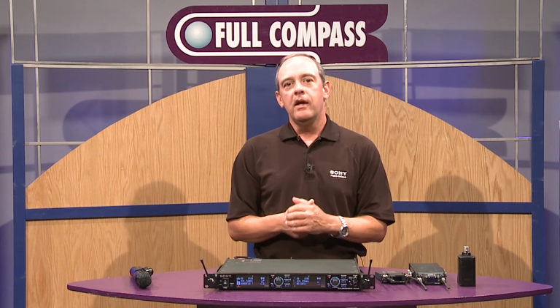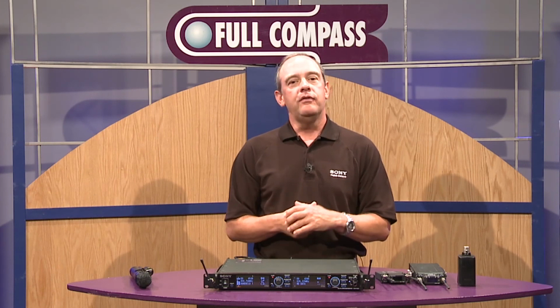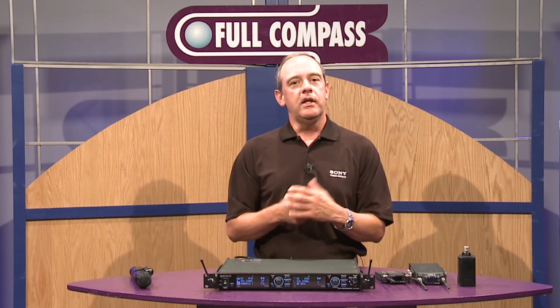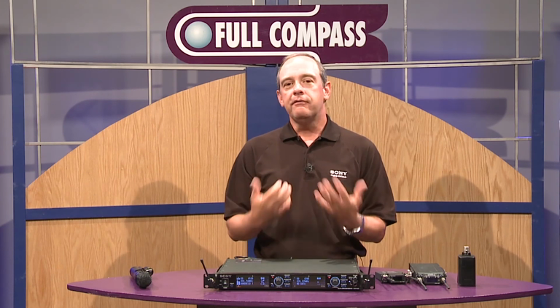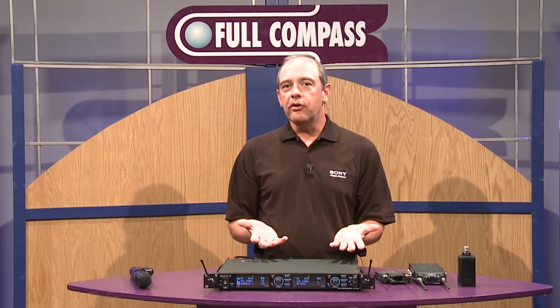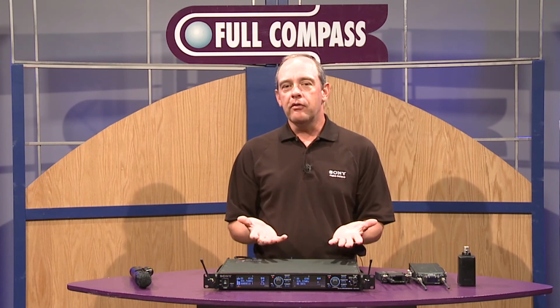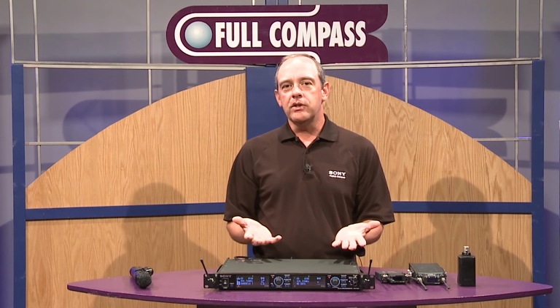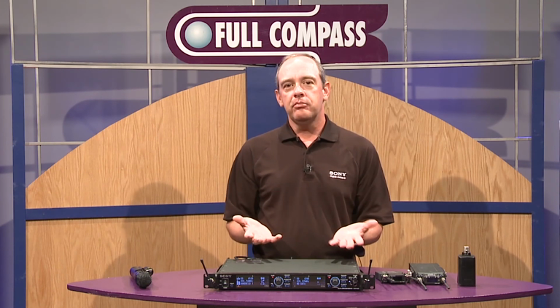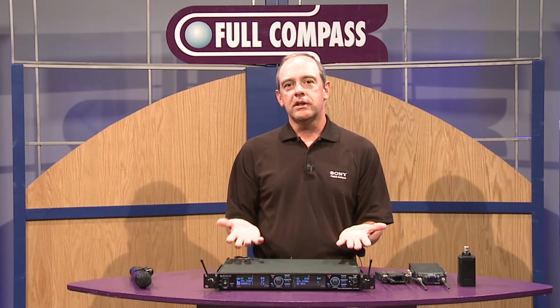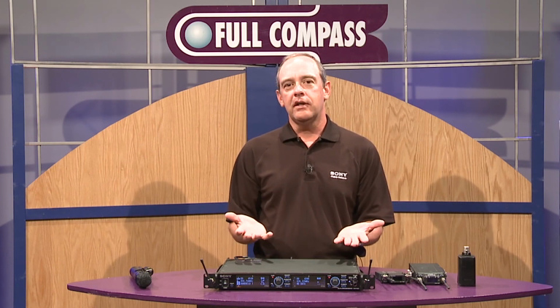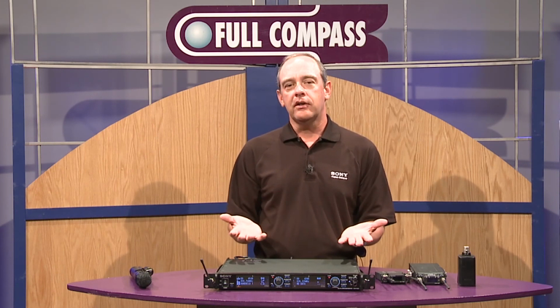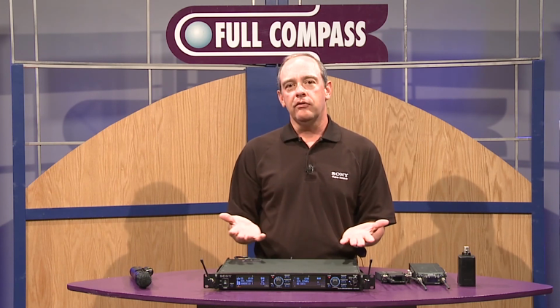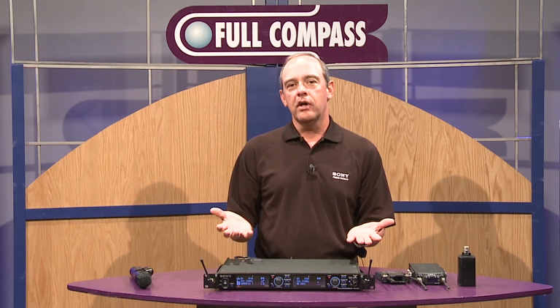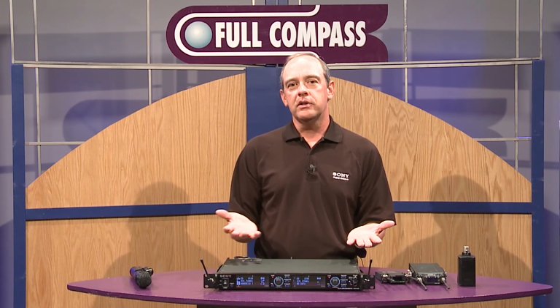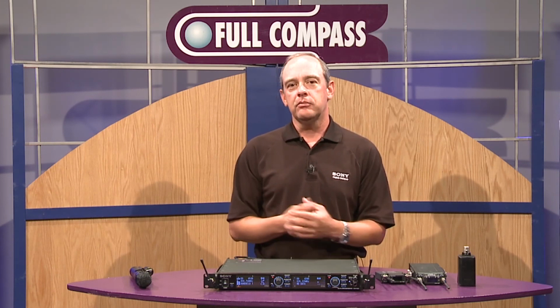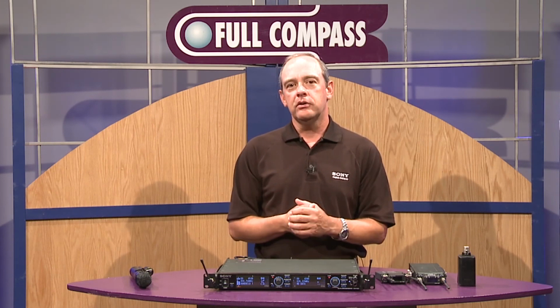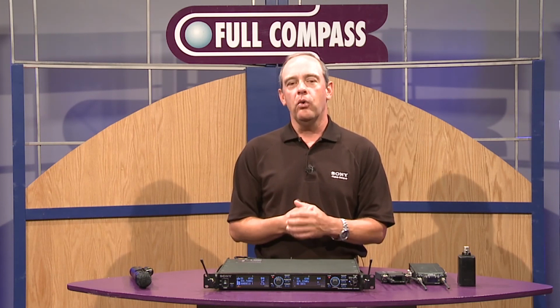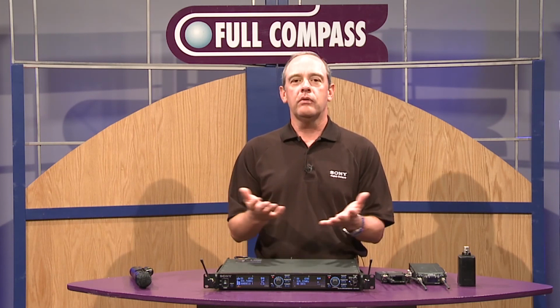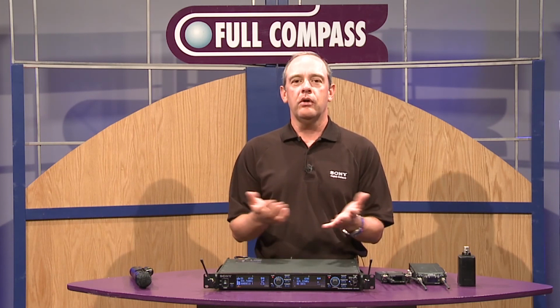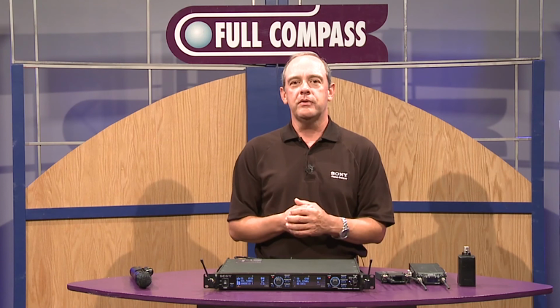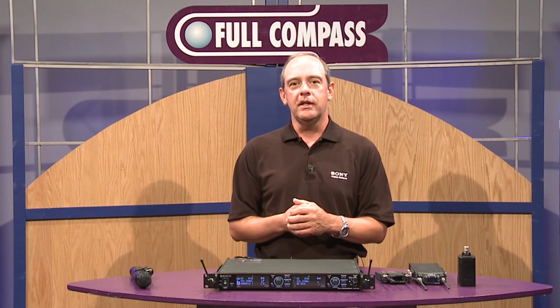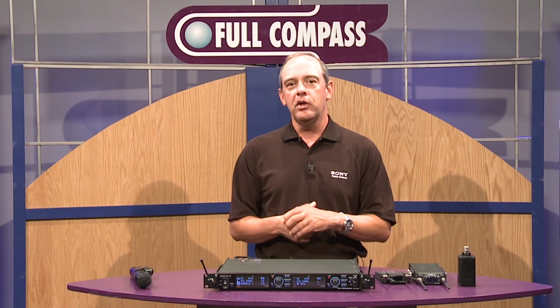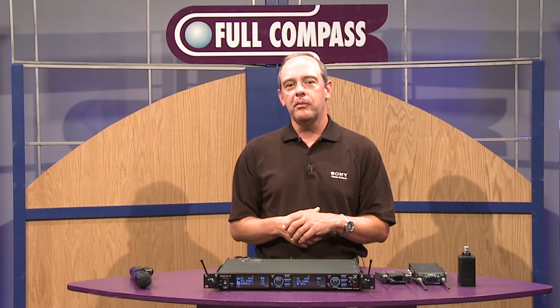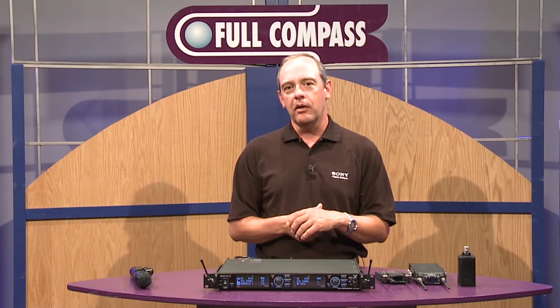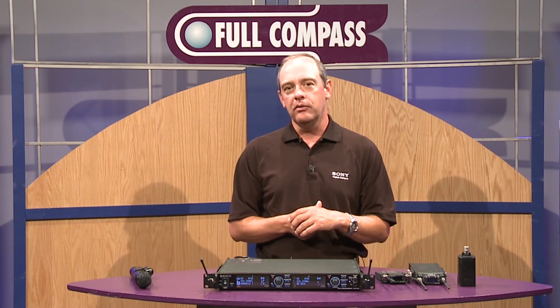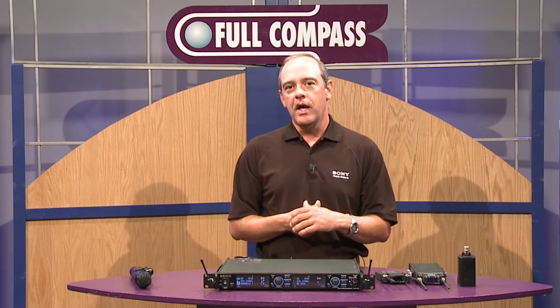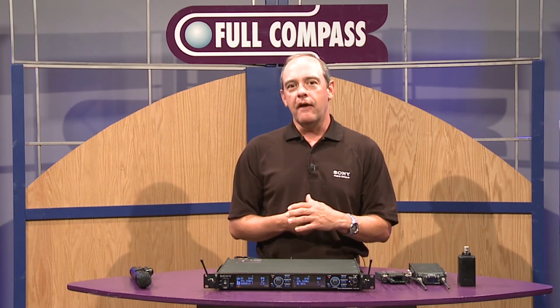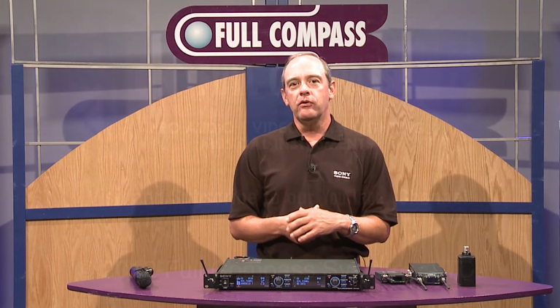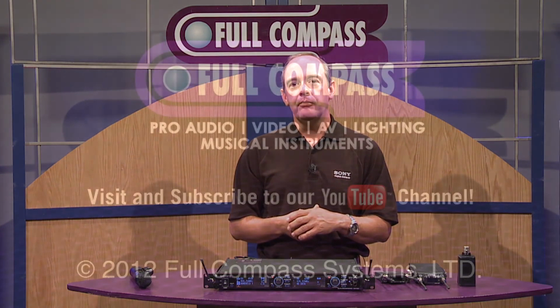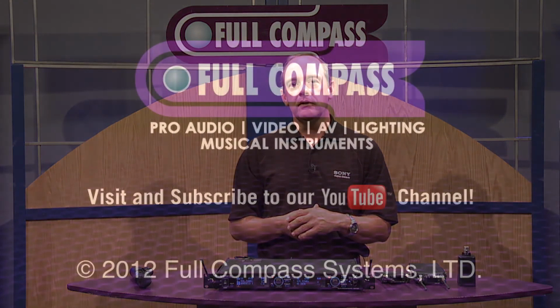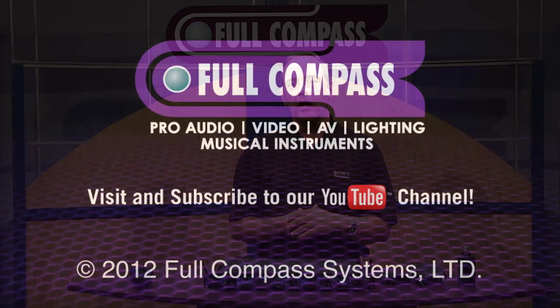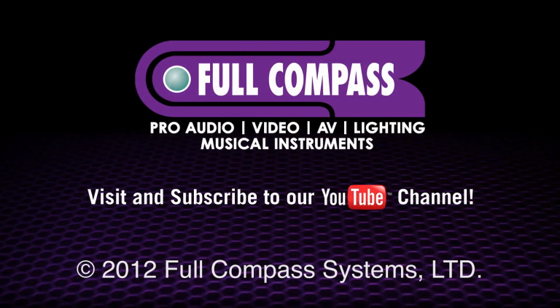If you need any further information, please contact your Full Compass salesperson or go to their website at www.fullcompass.com.